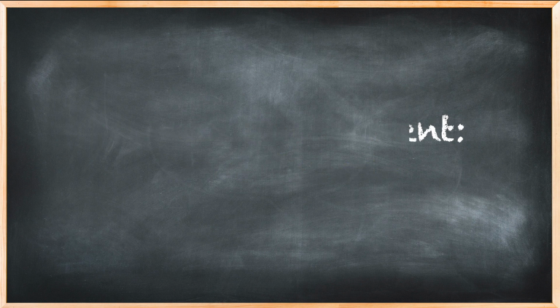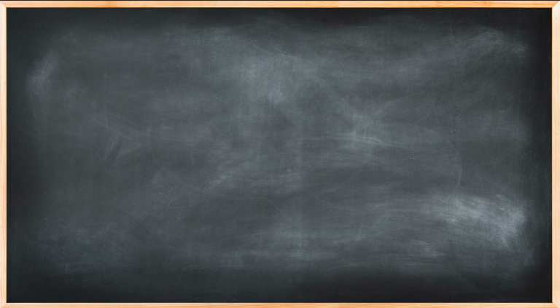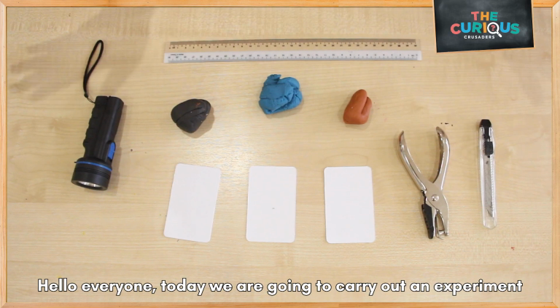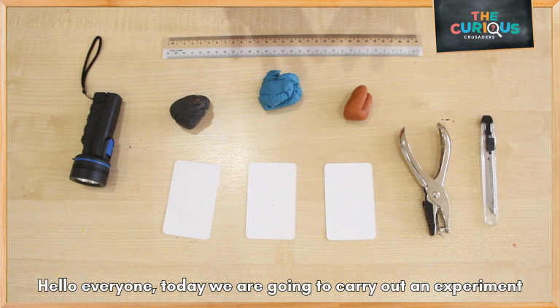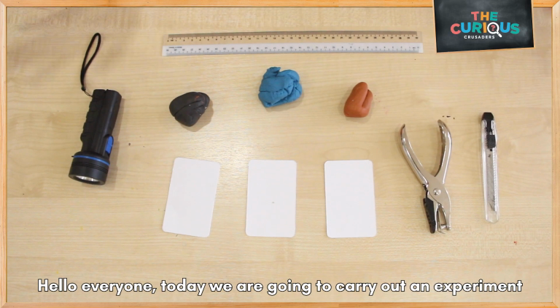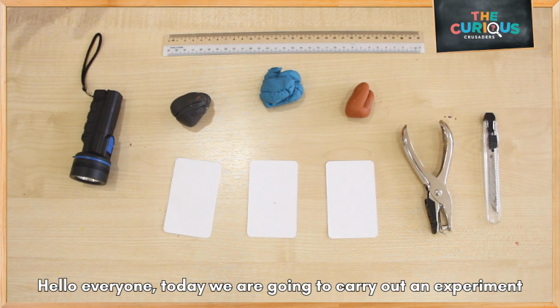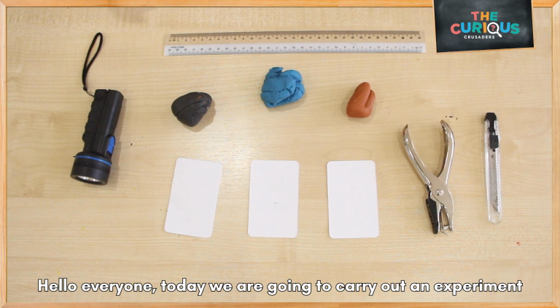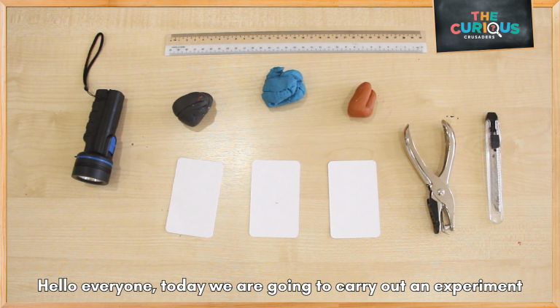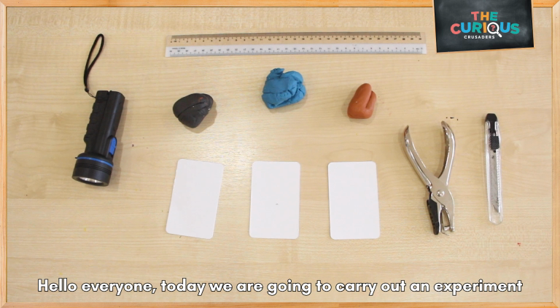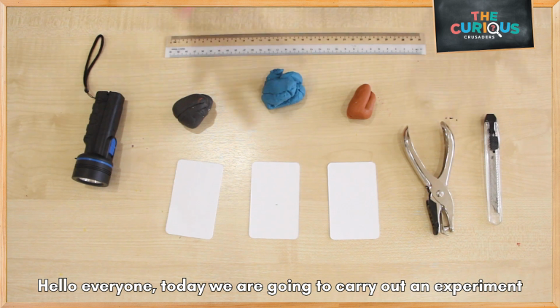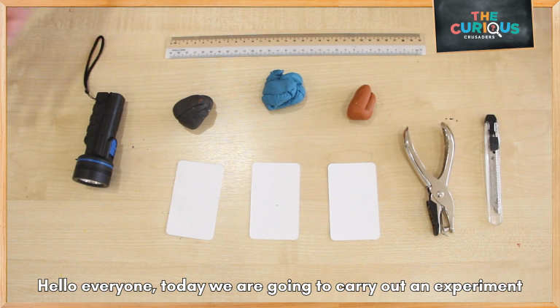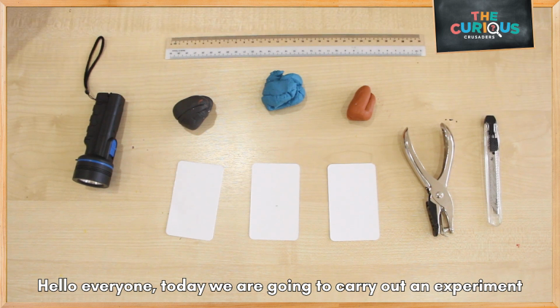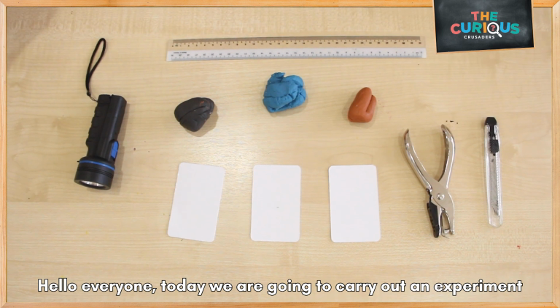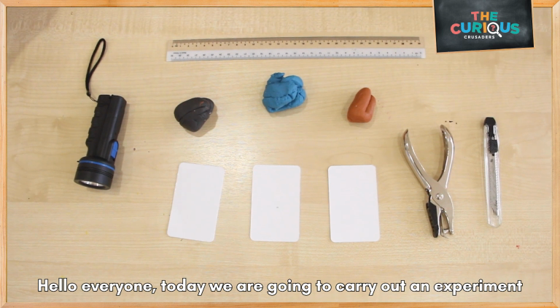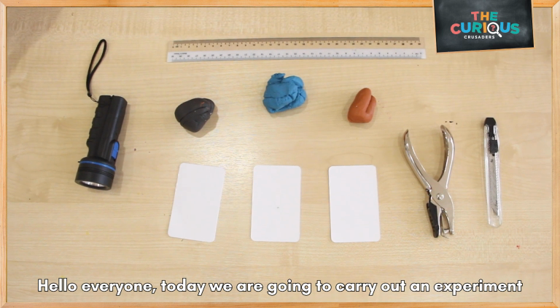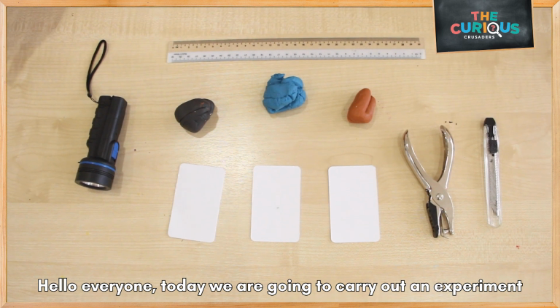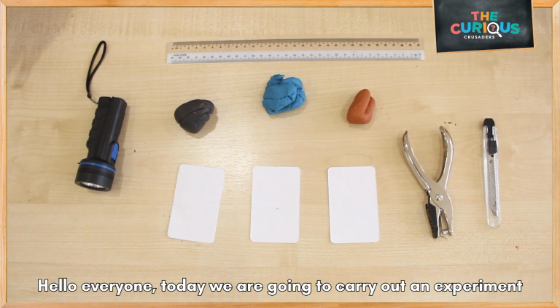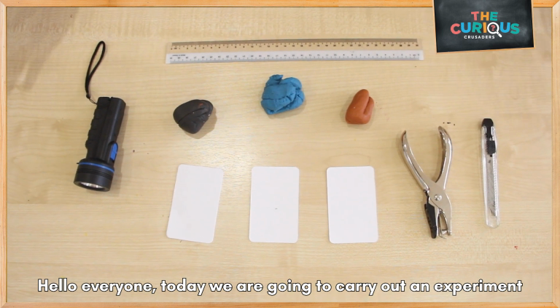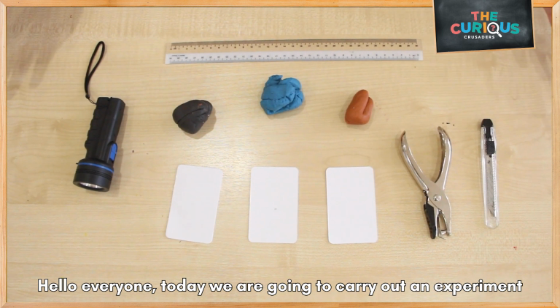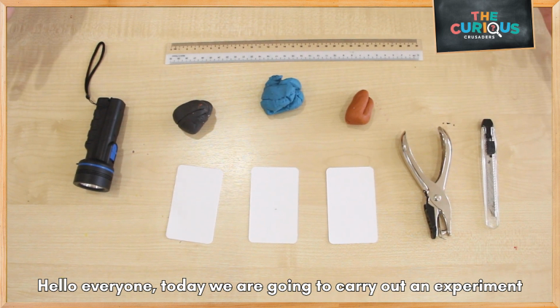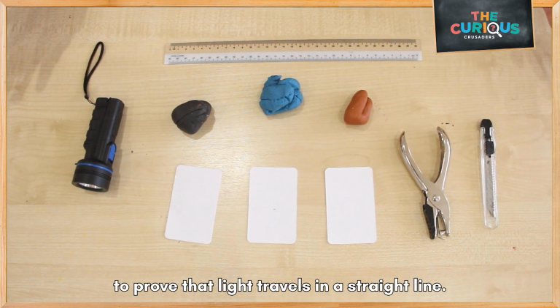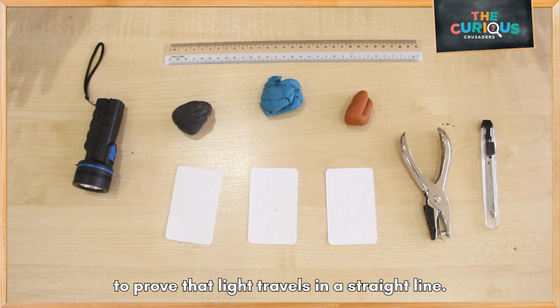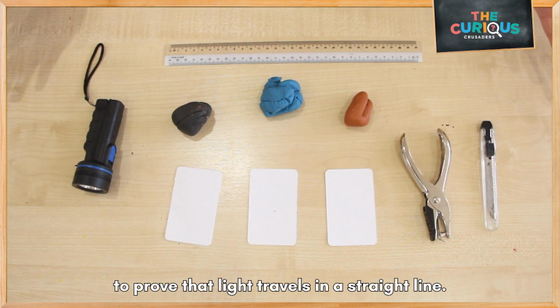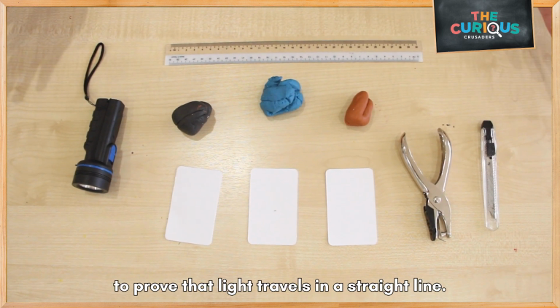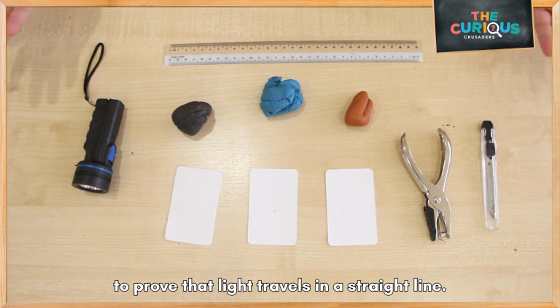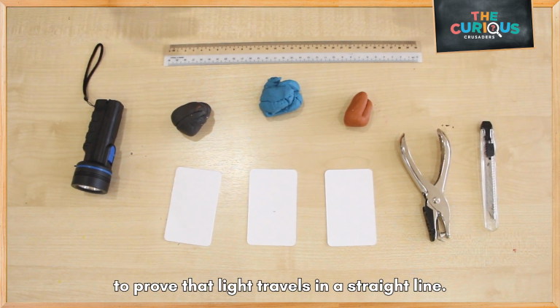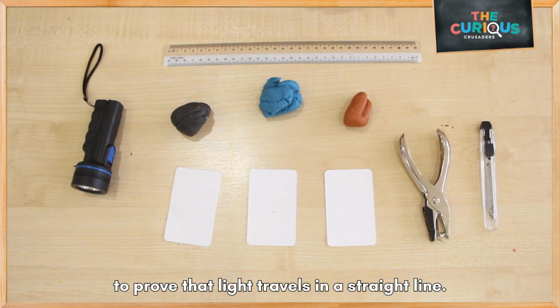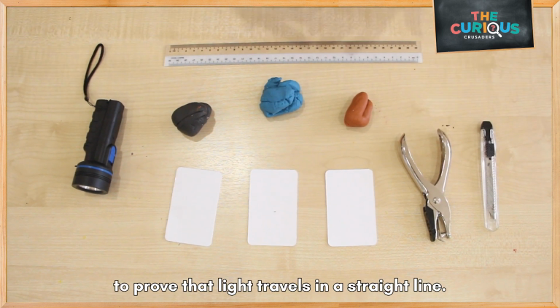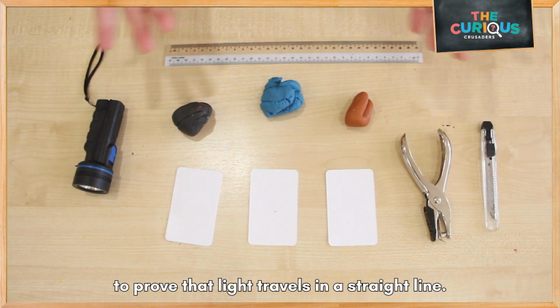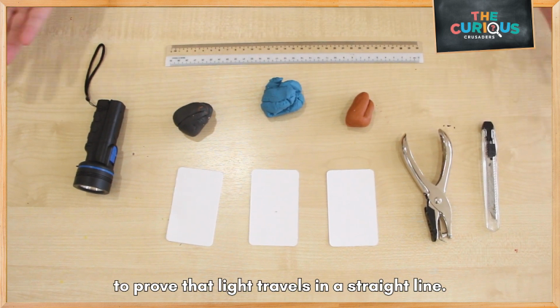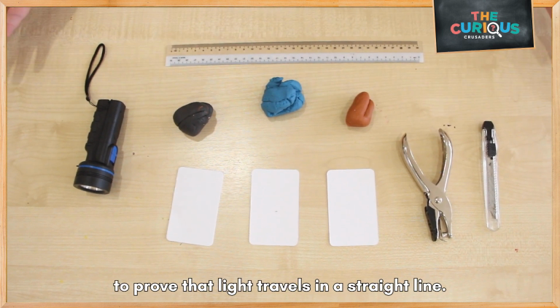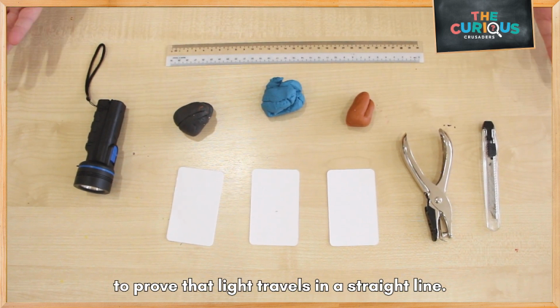Hello everyone, today we are going to carry out an experiment to prove that light travels in a straight line.